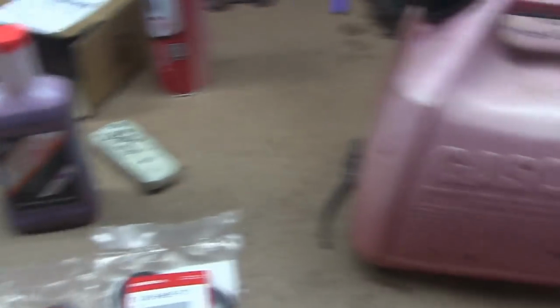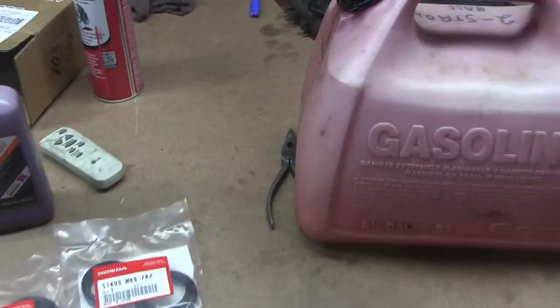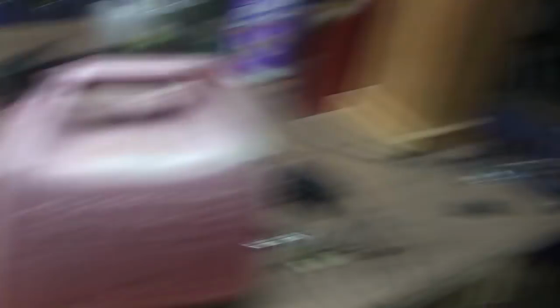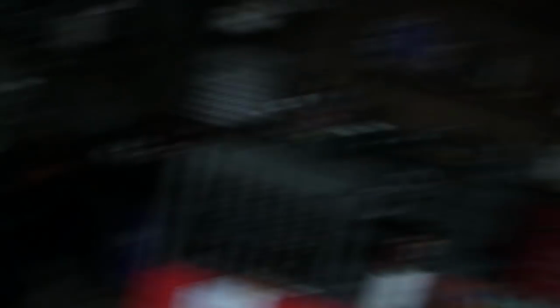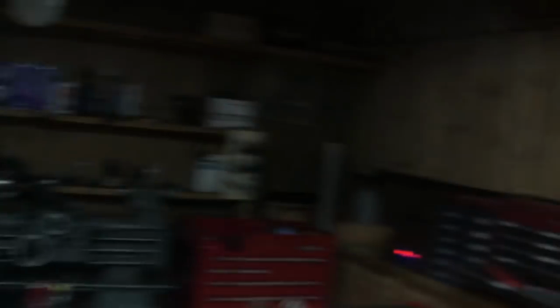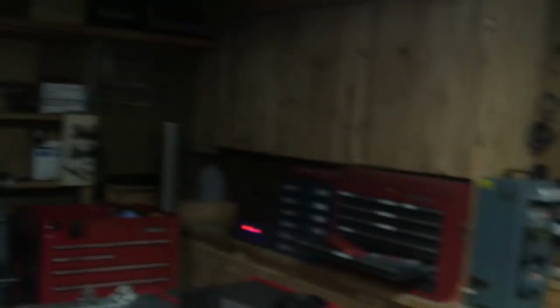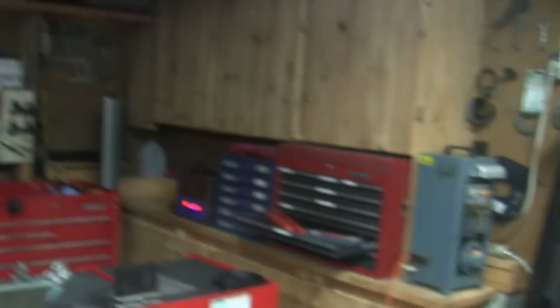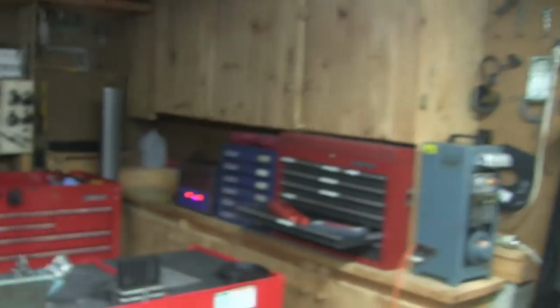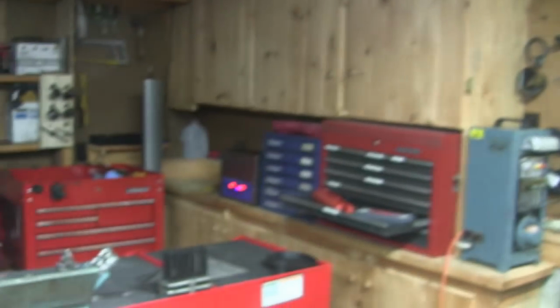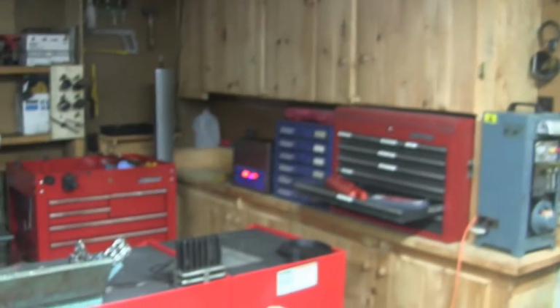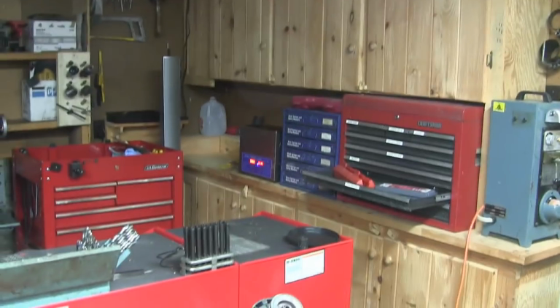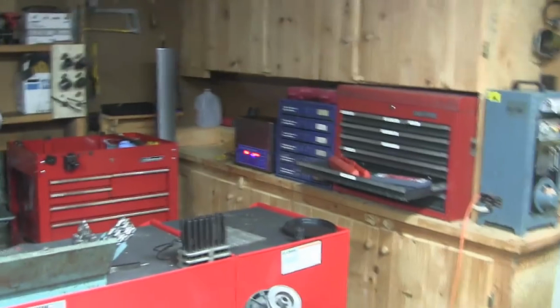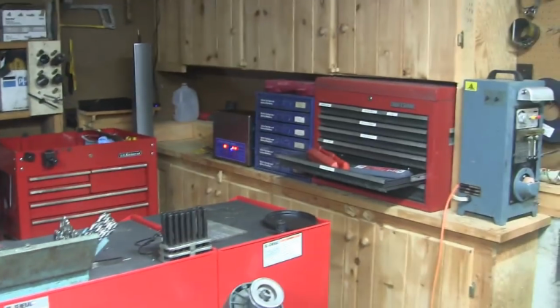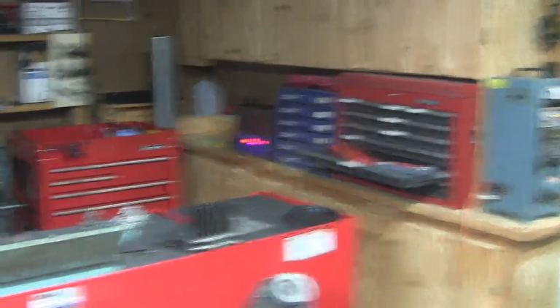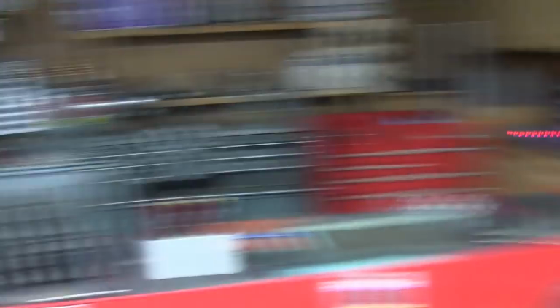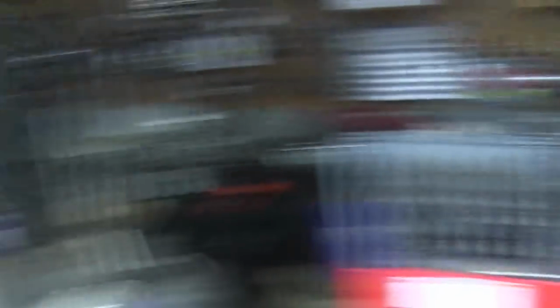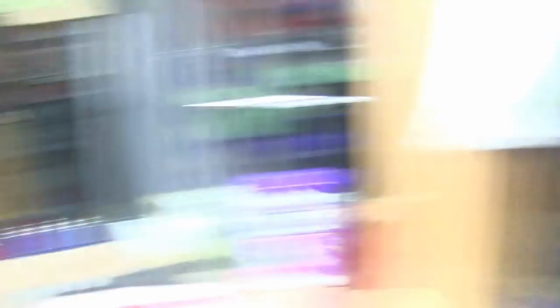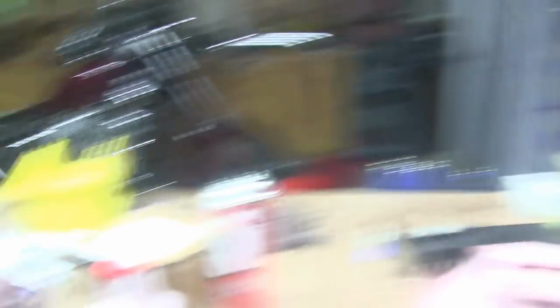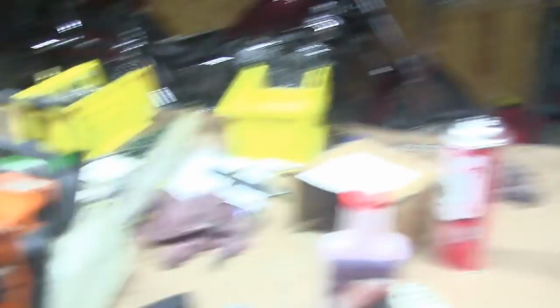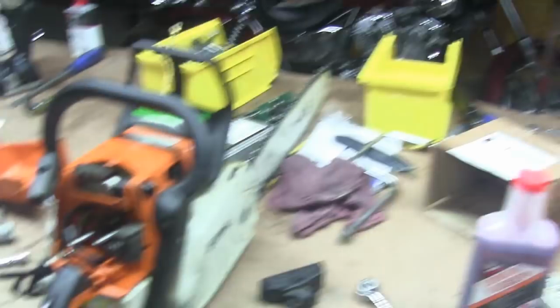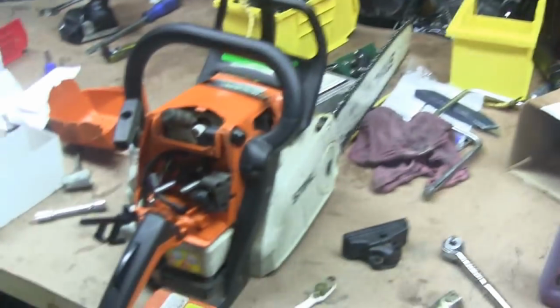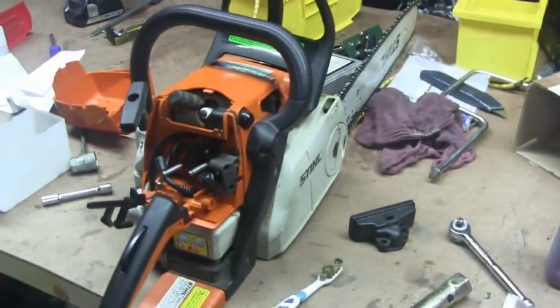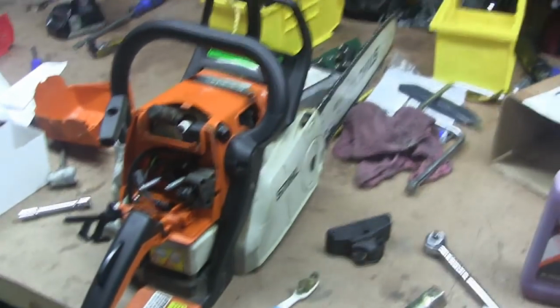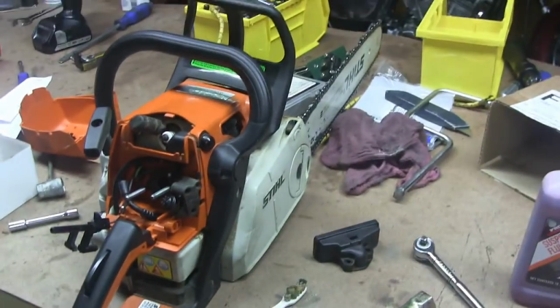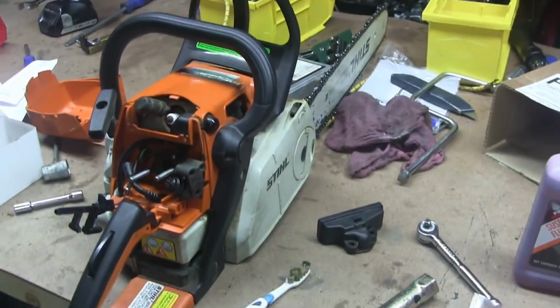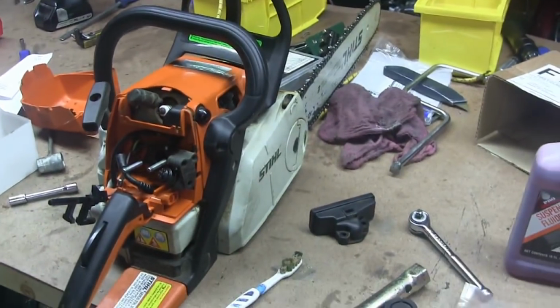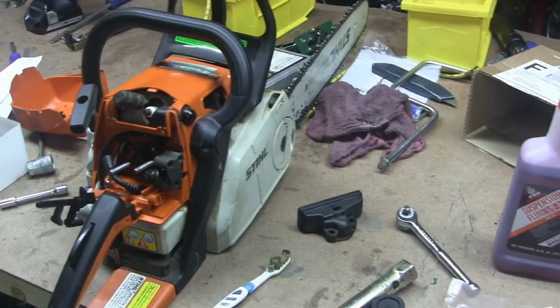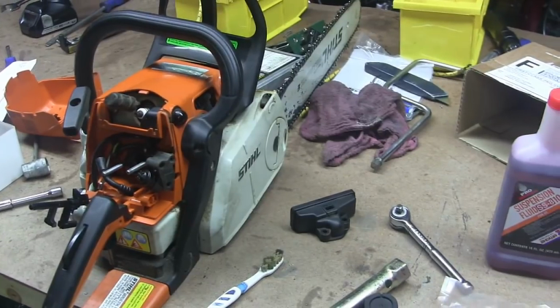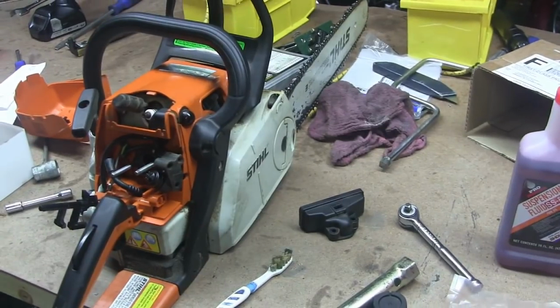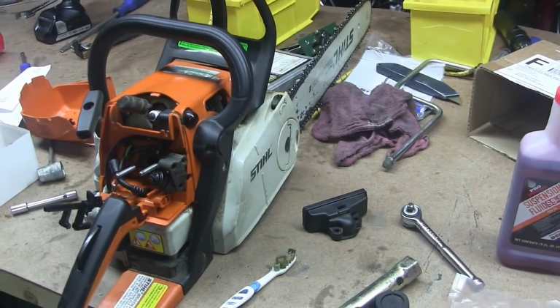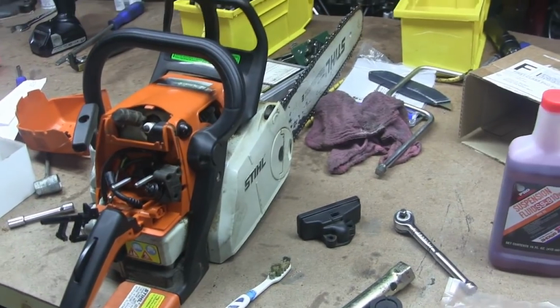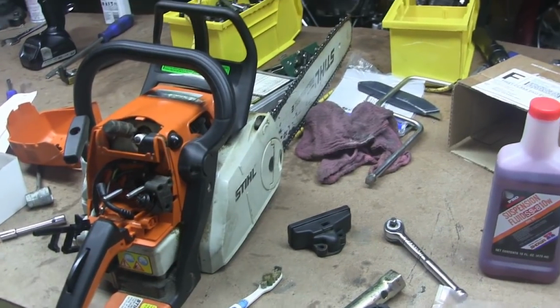That buzzing you're hearing is the cleaner — cleaning the carb on this chainsaw.